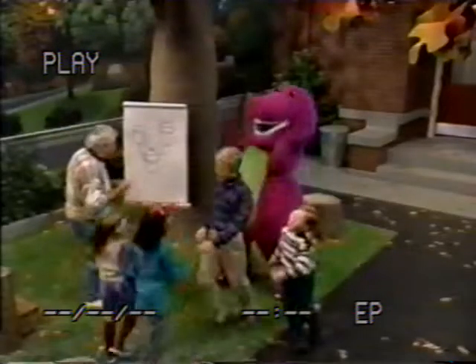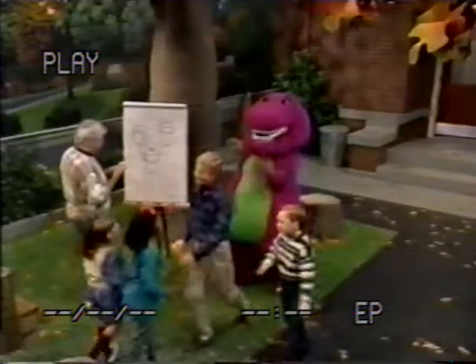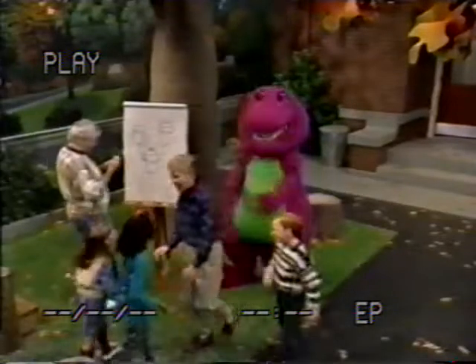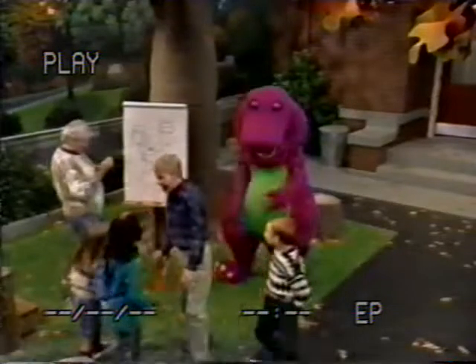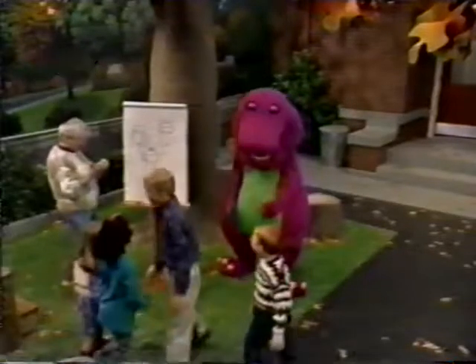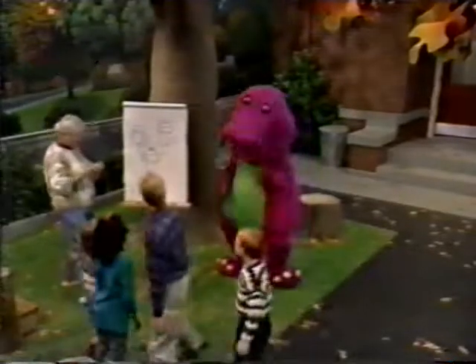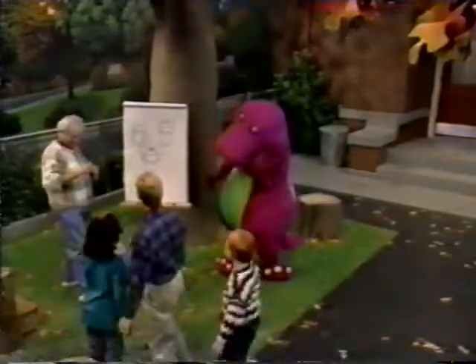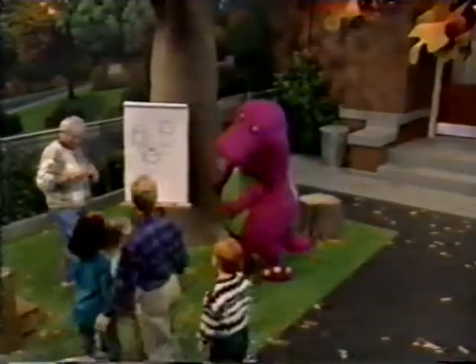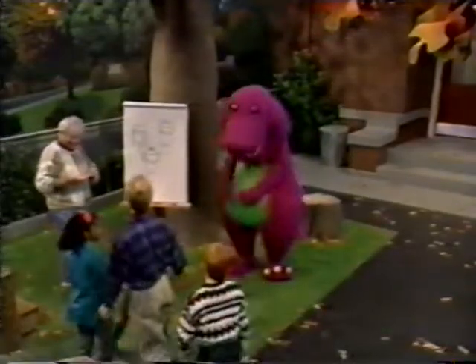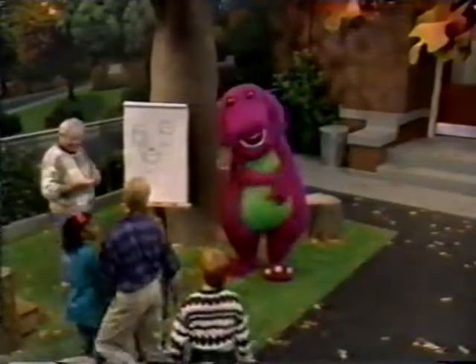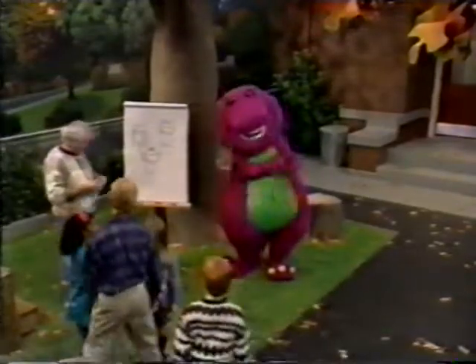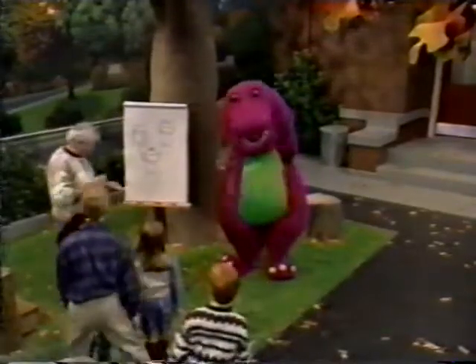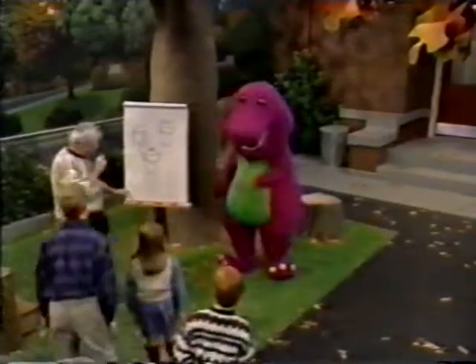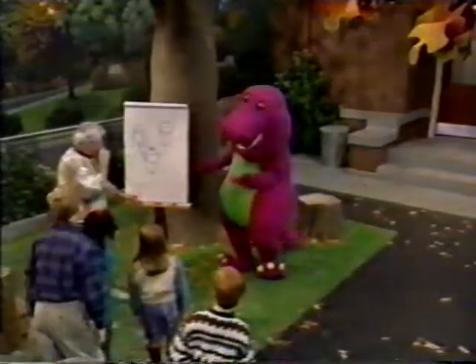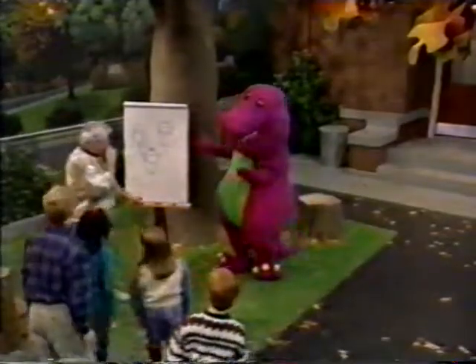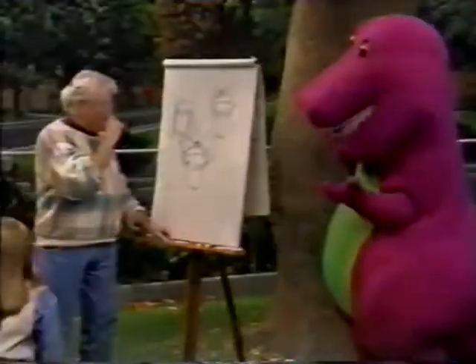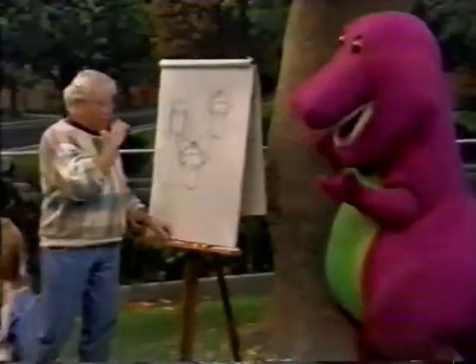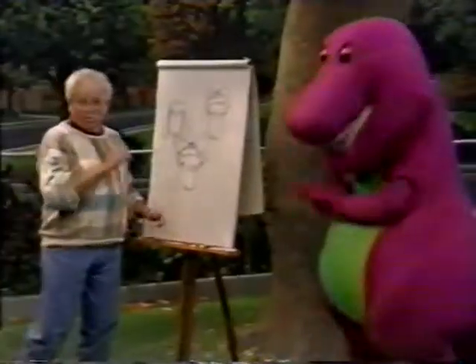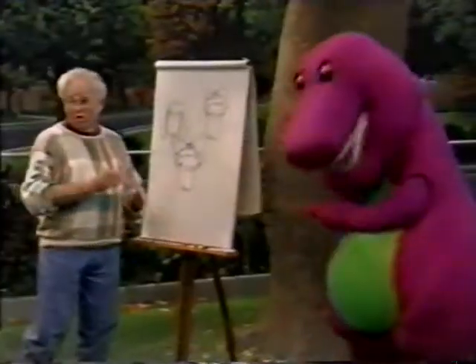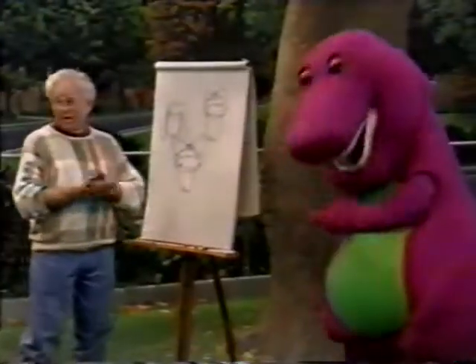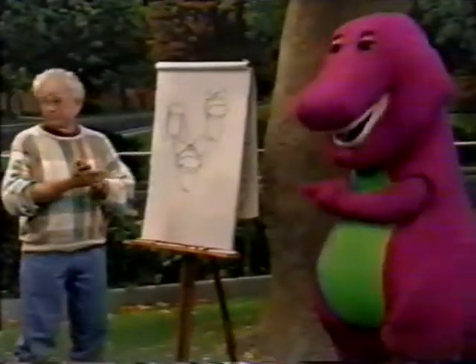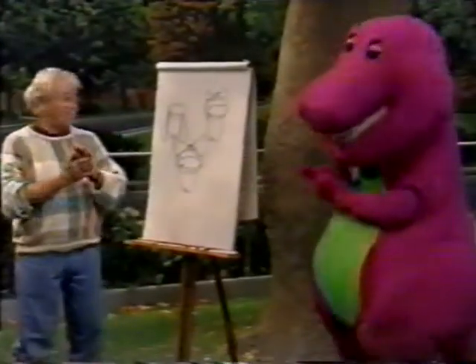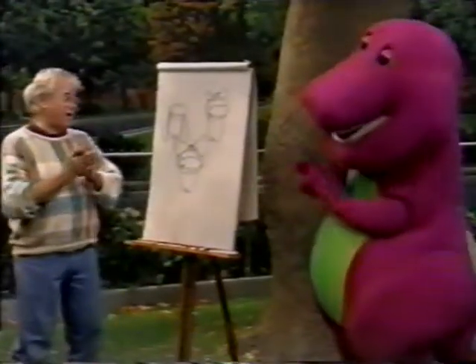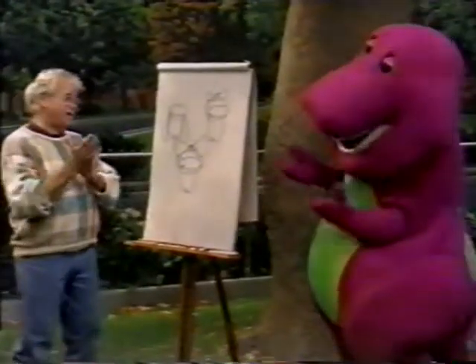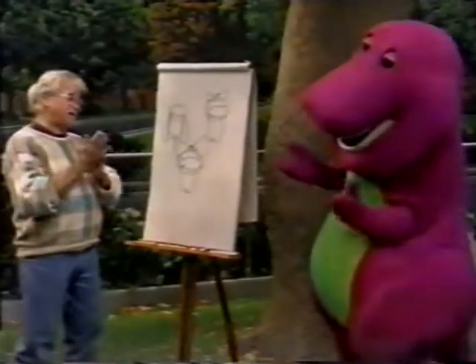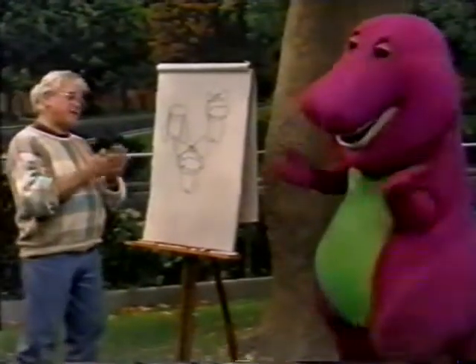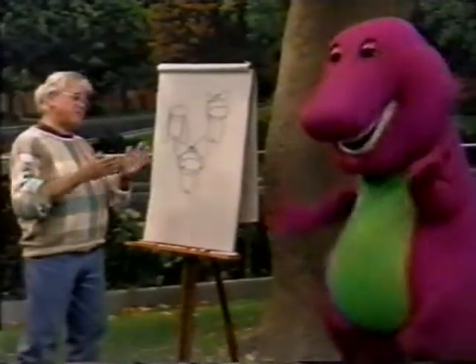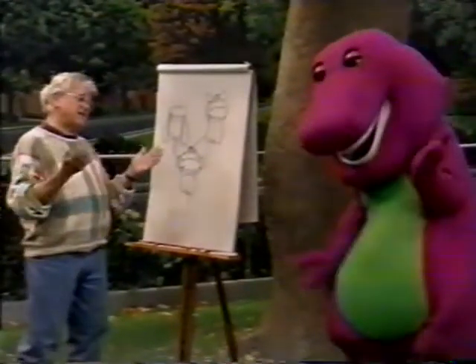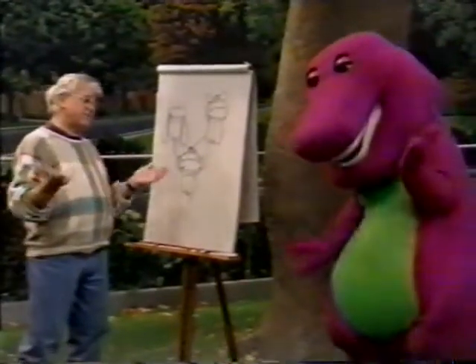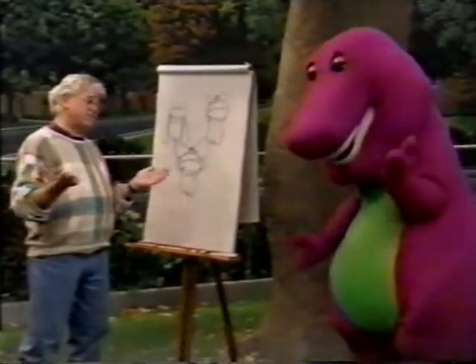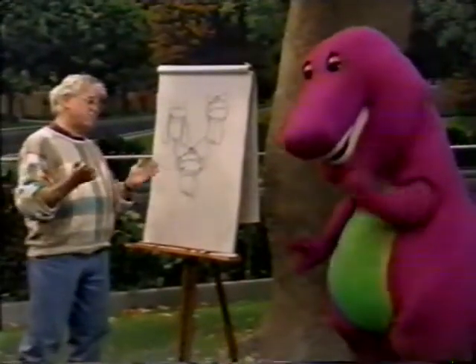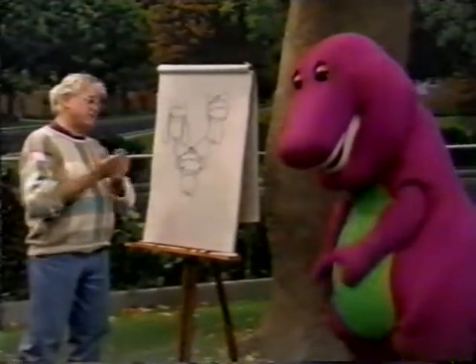Oh, my! Wow! Those are terrific! Well, Barney, I'm going to have to leave in a few minutes.